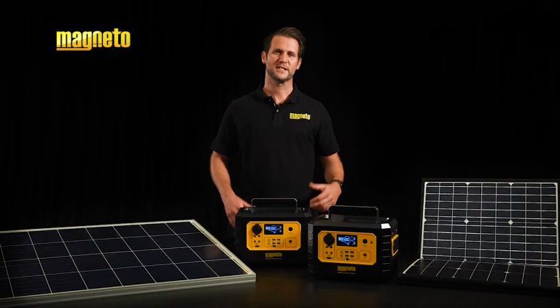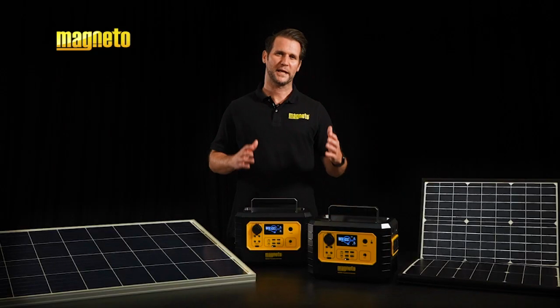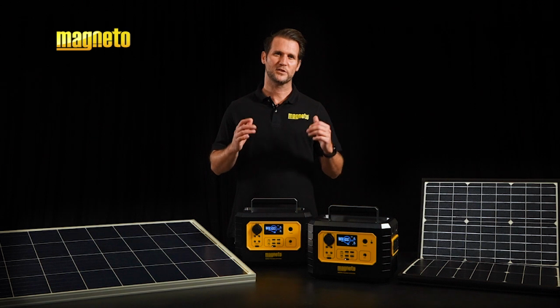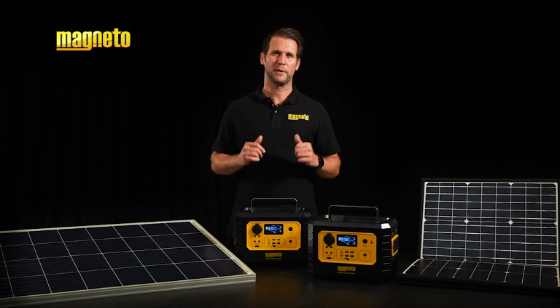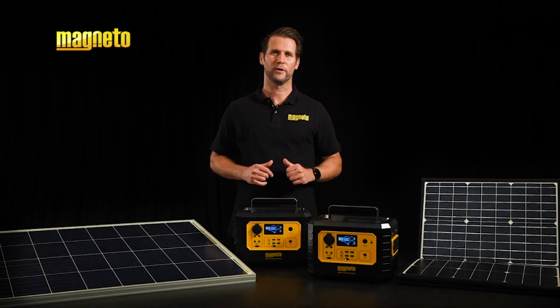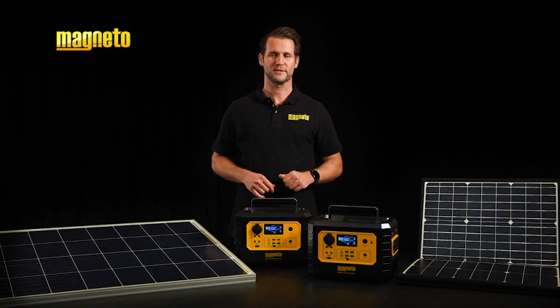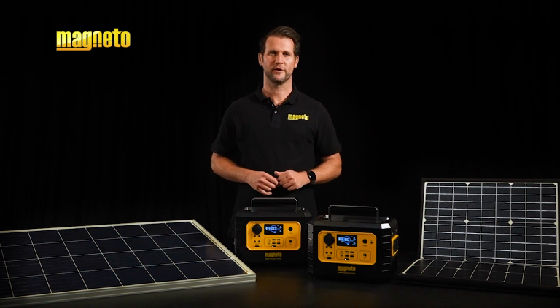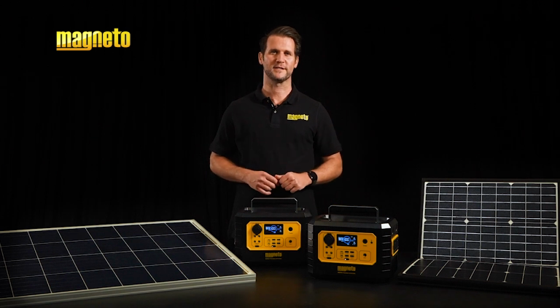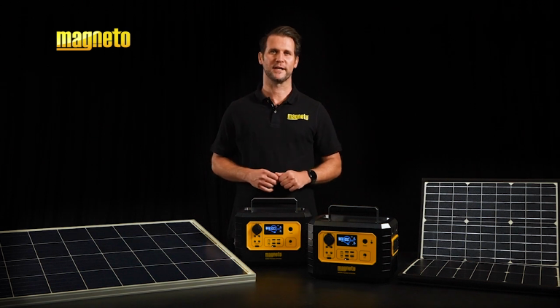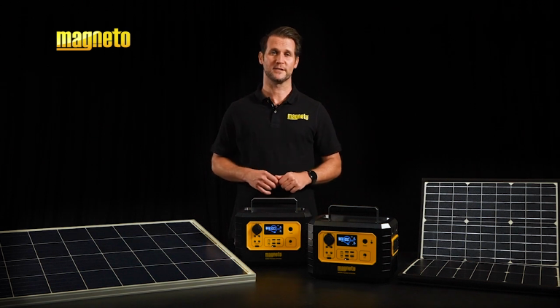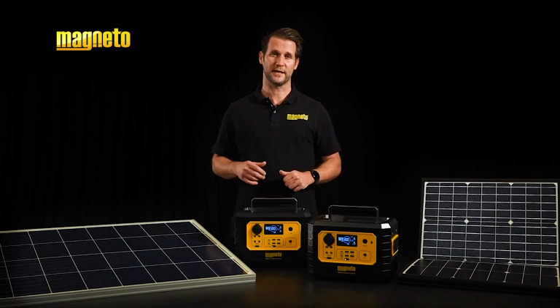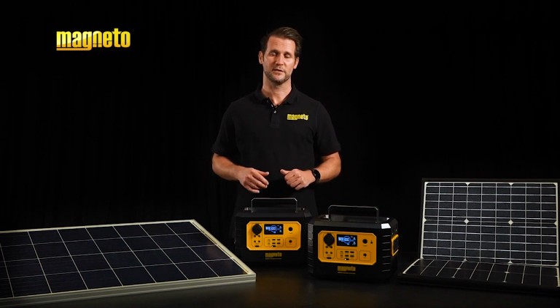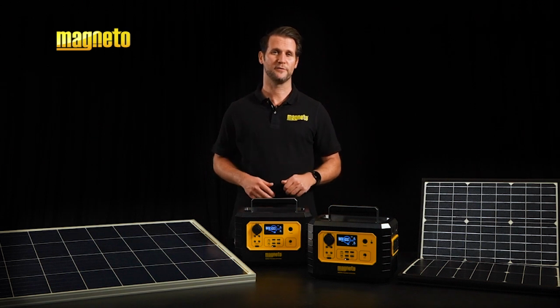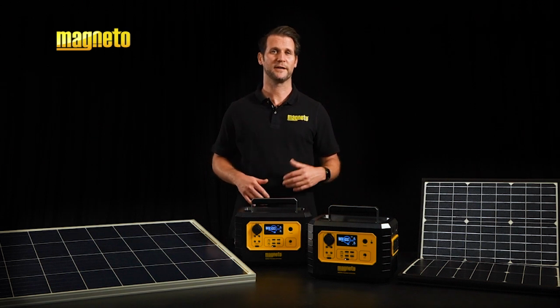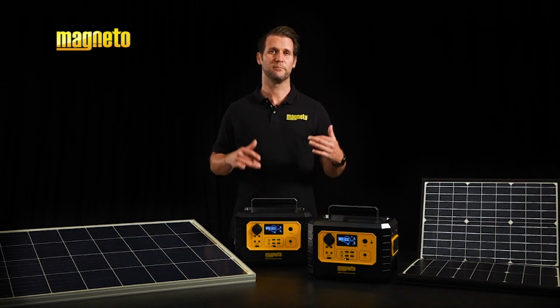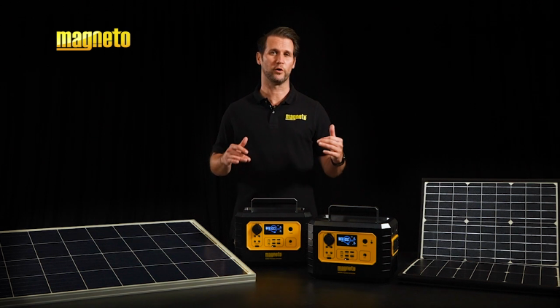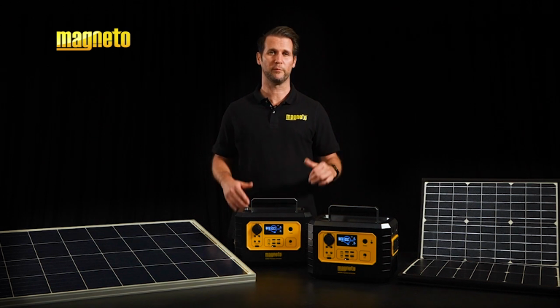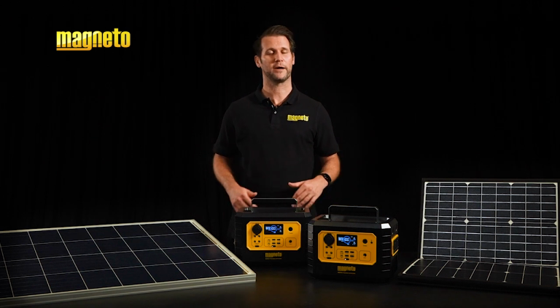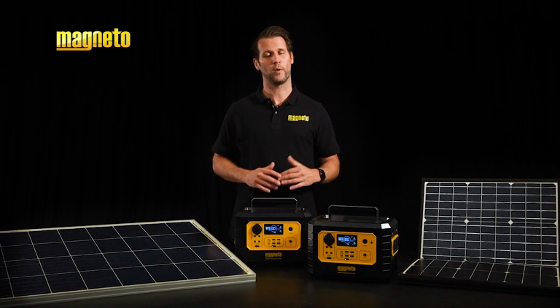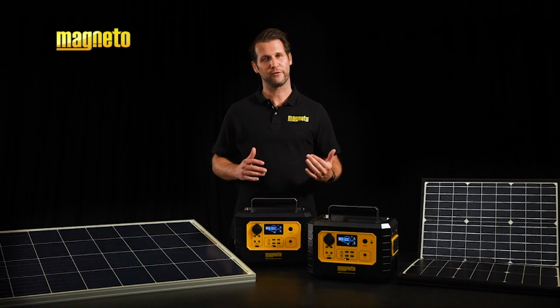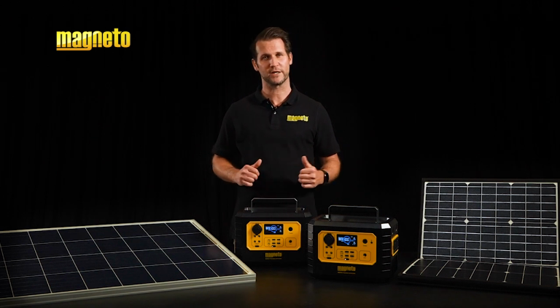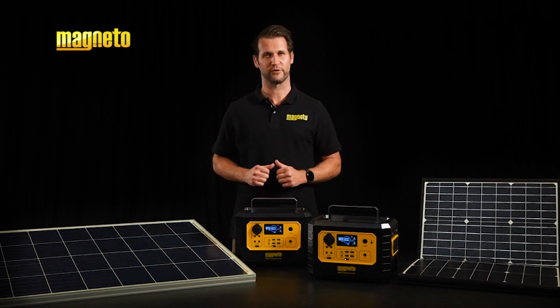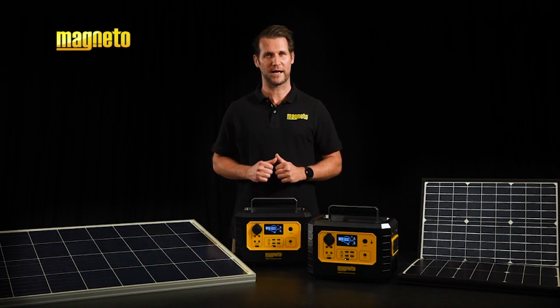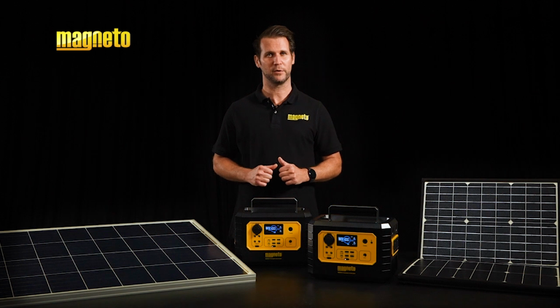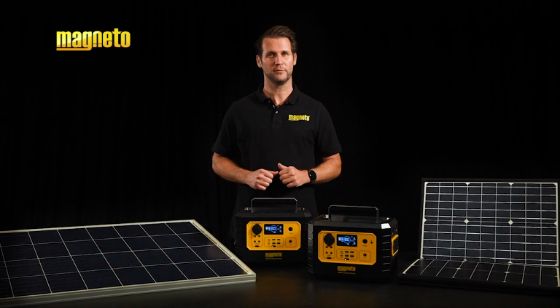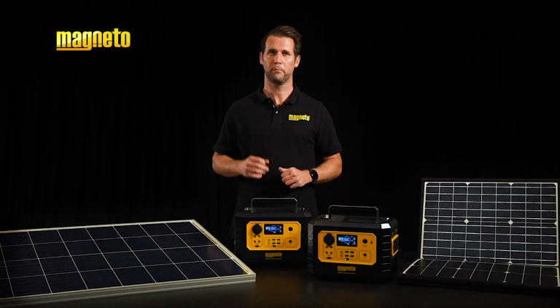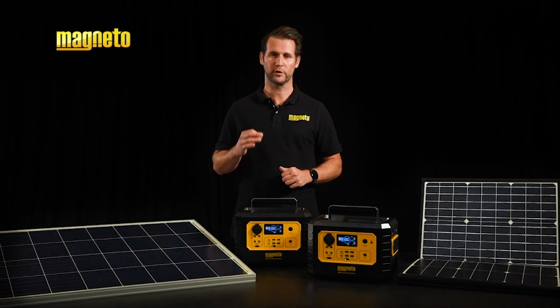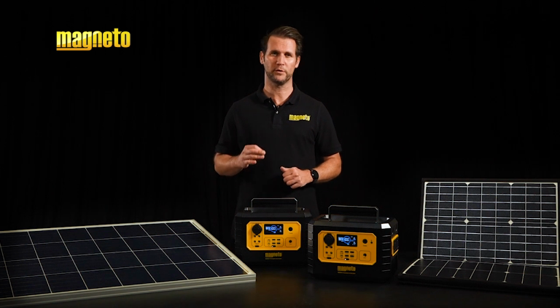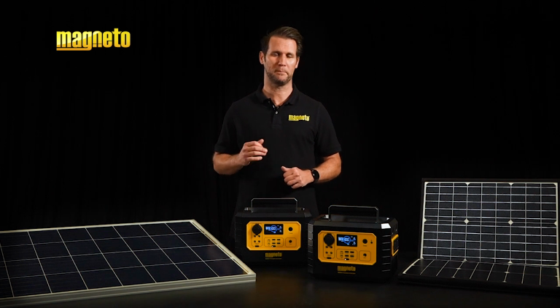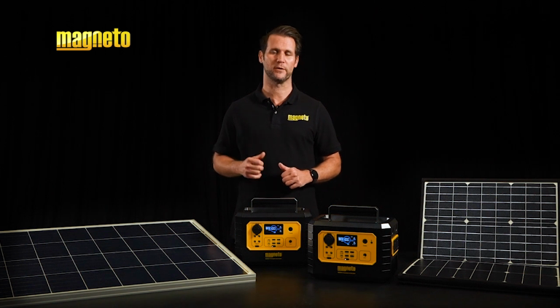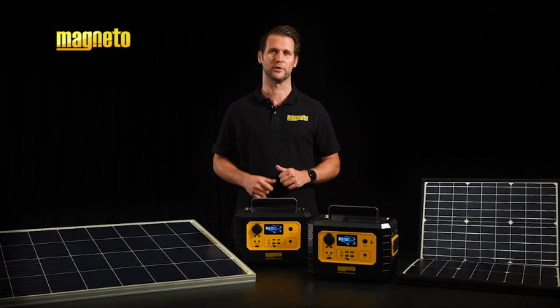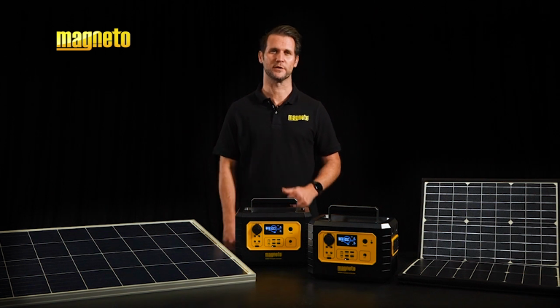Visit magnetopower.co.za today to find out more about our wide range of reliable portable power solutions.